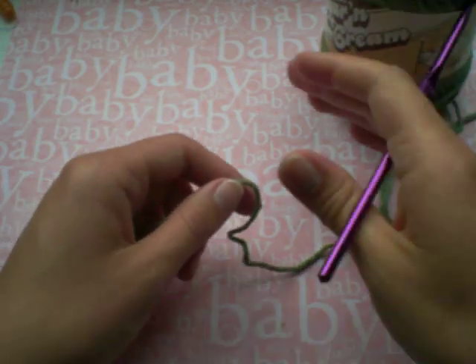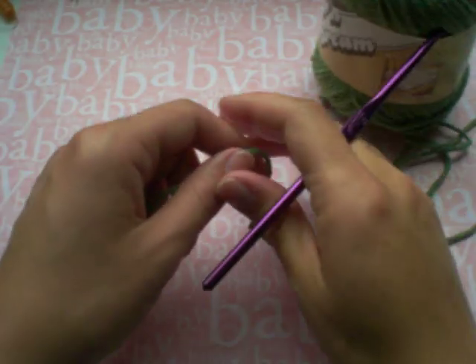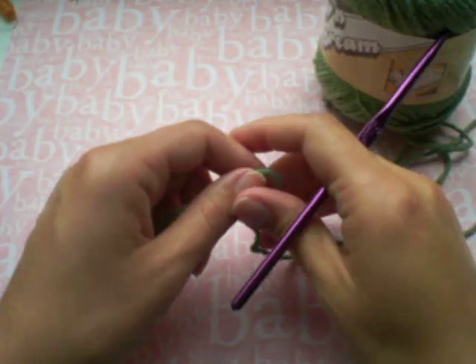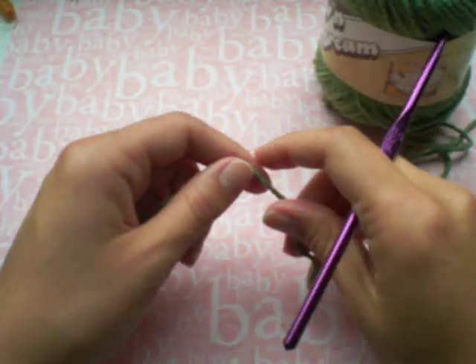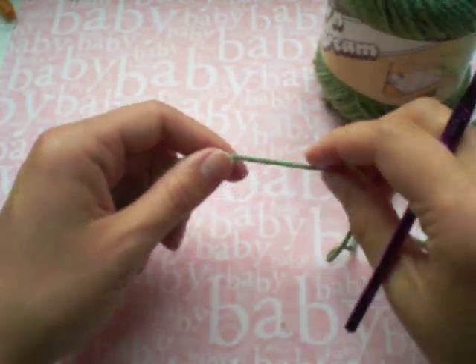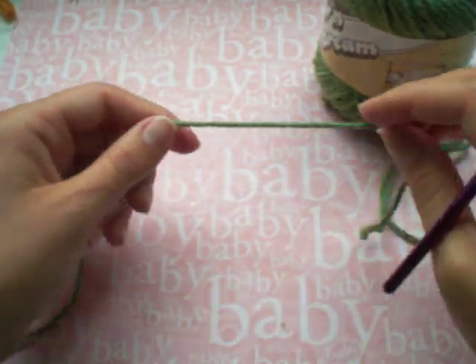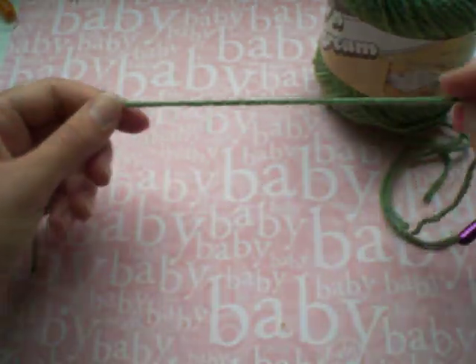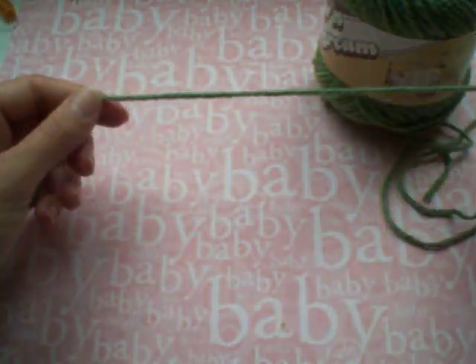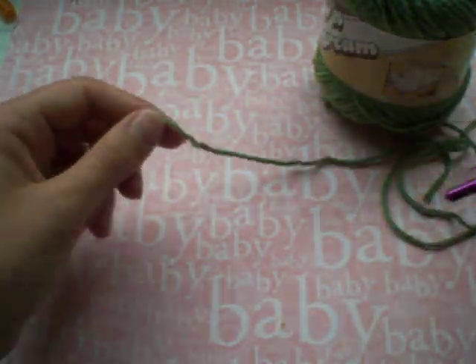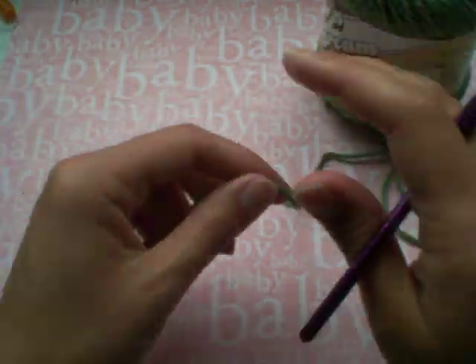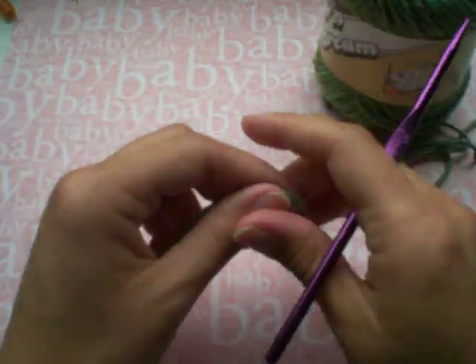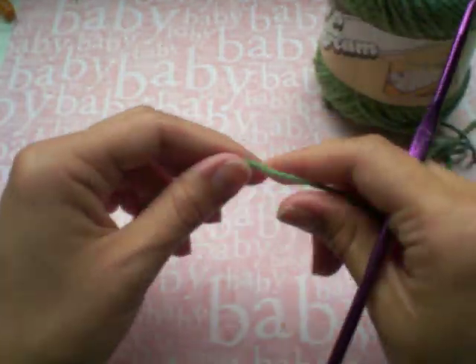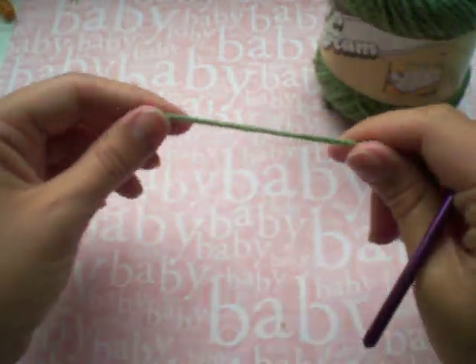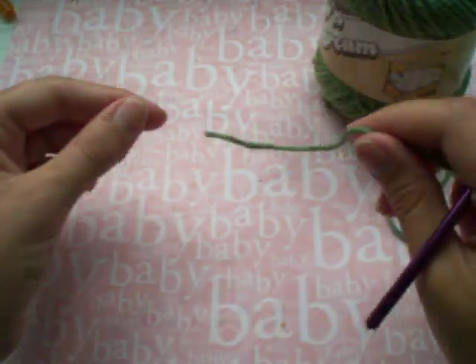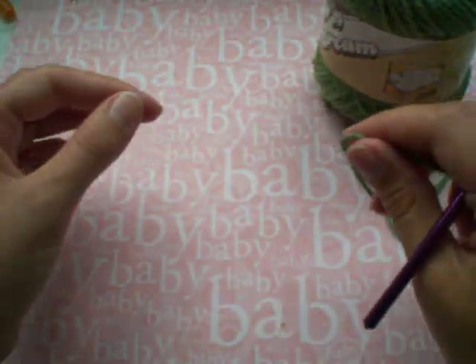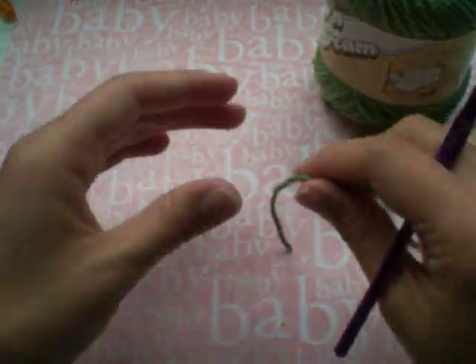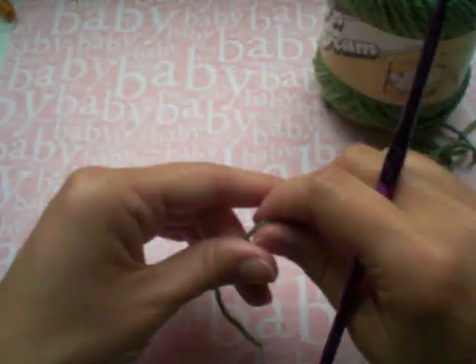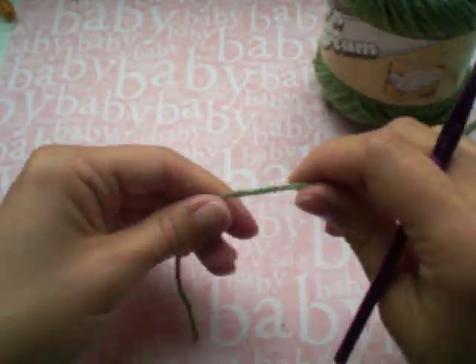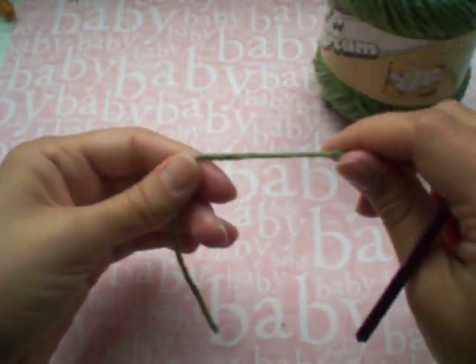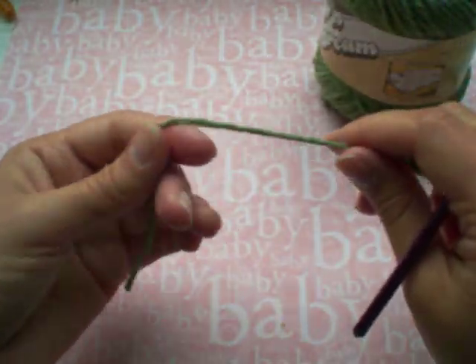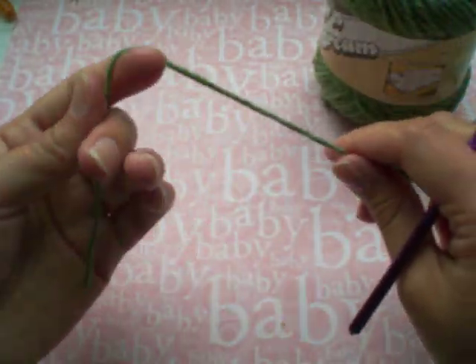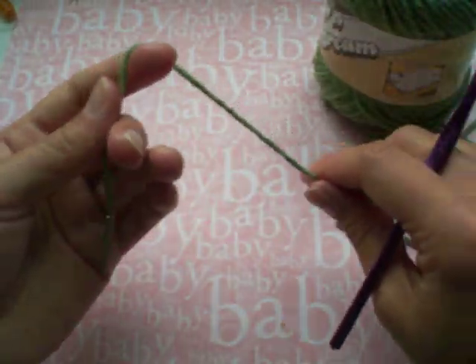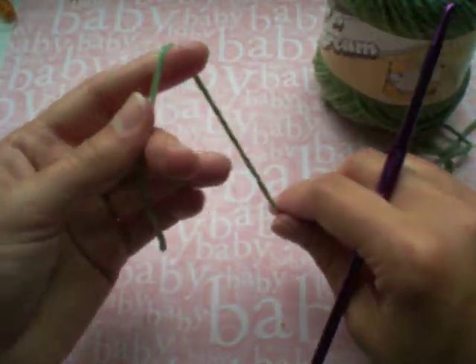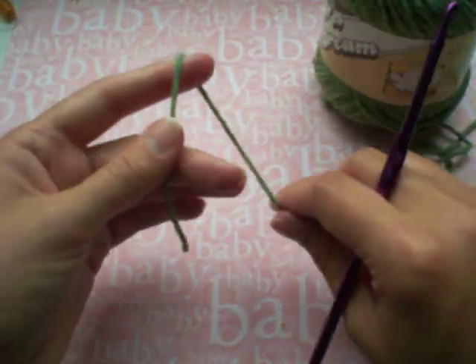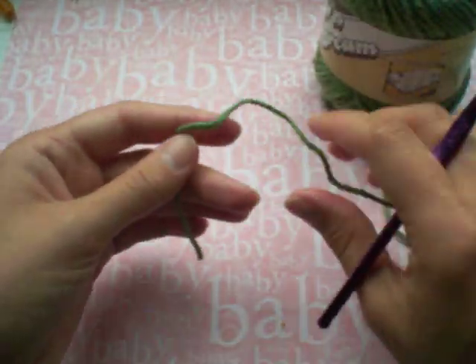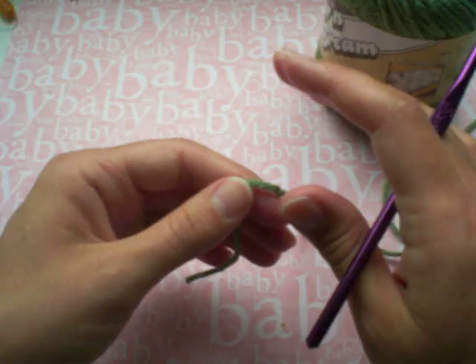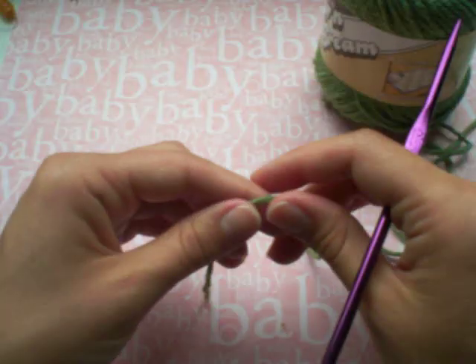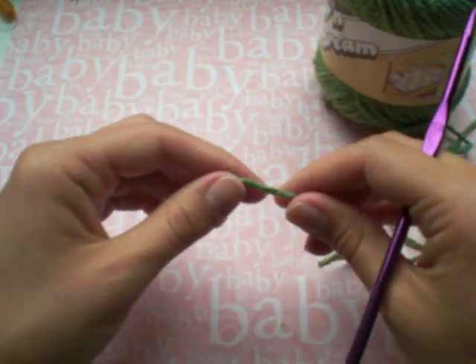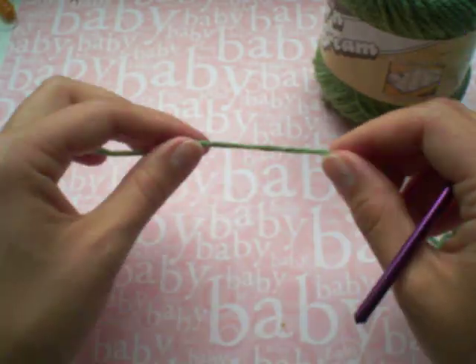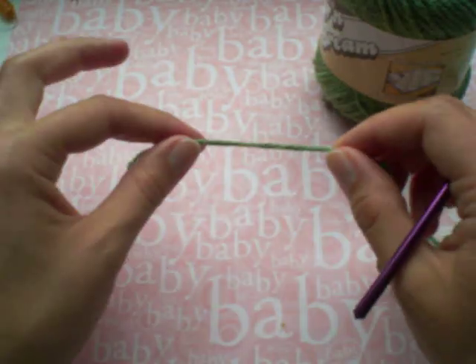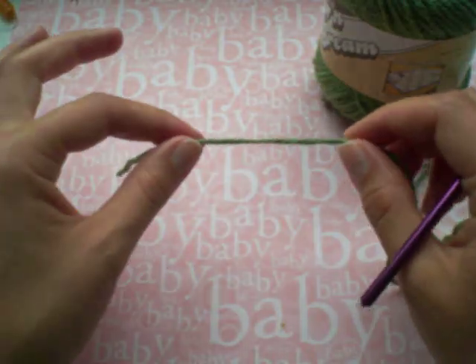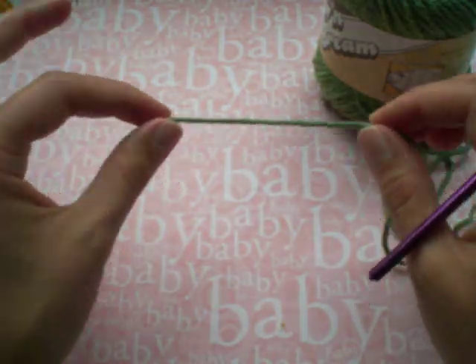Hi, I'm Christy with Inklings and Yarns and today I'm going to show you how to crochet in the round using a magic circle.